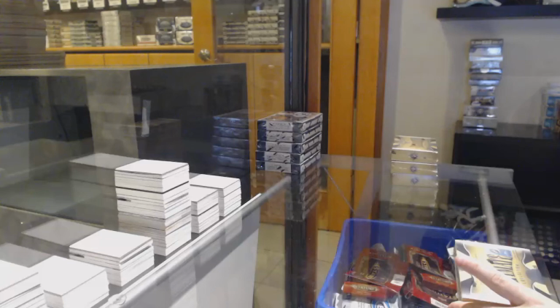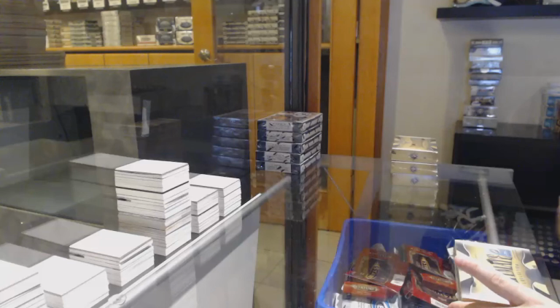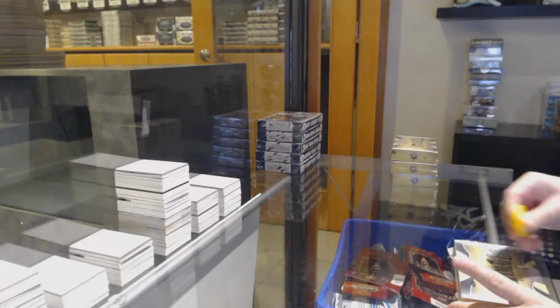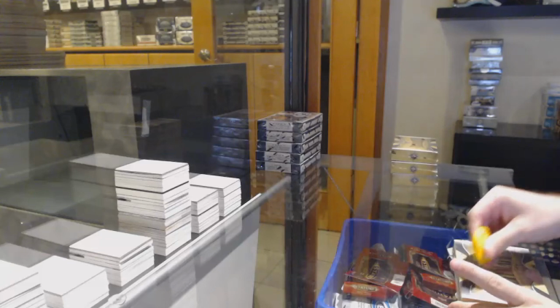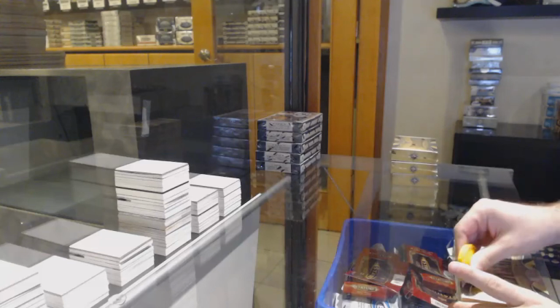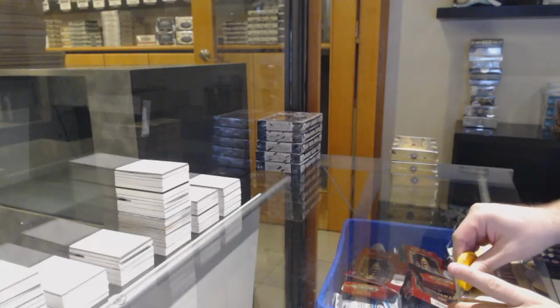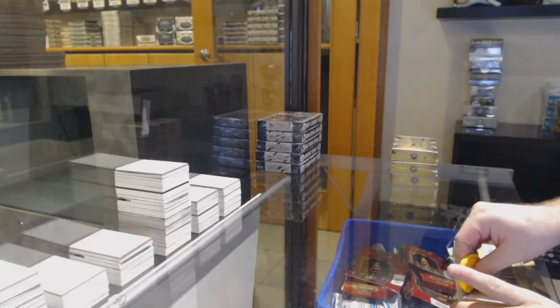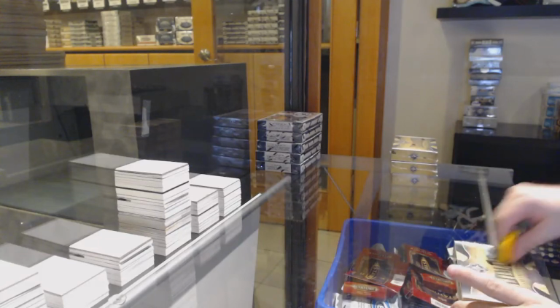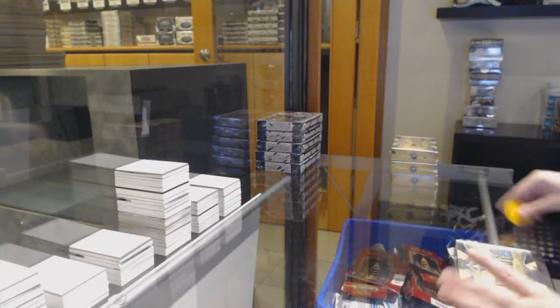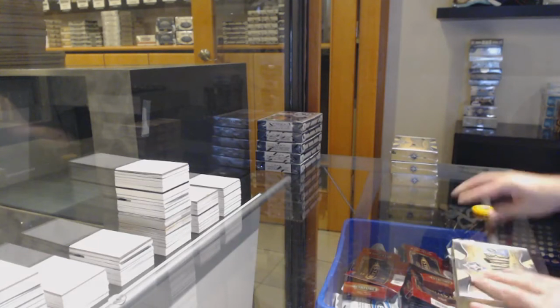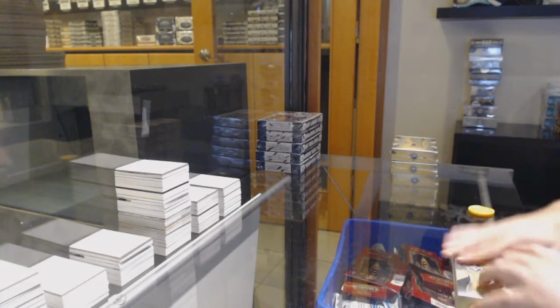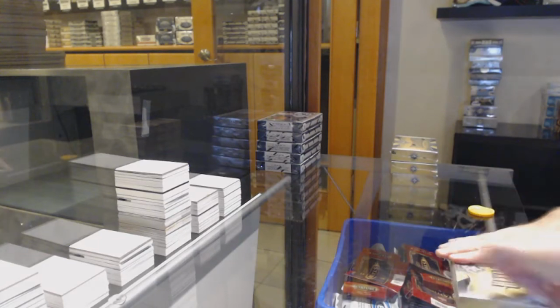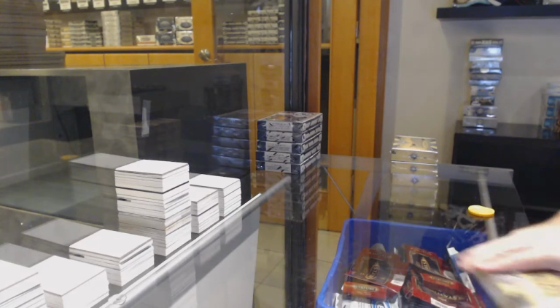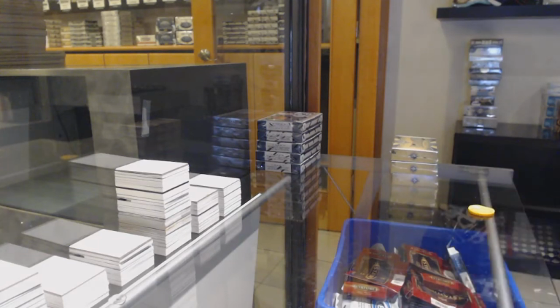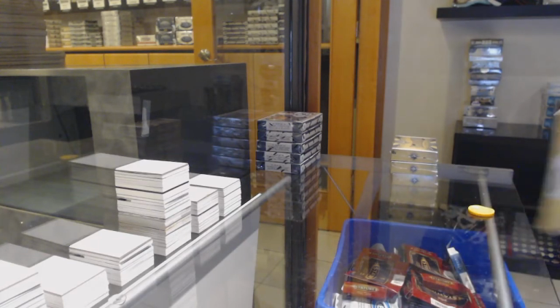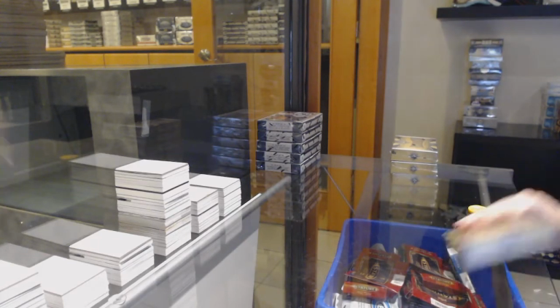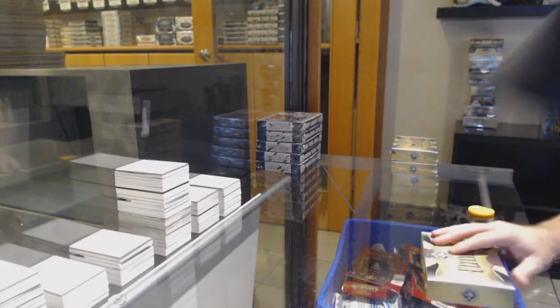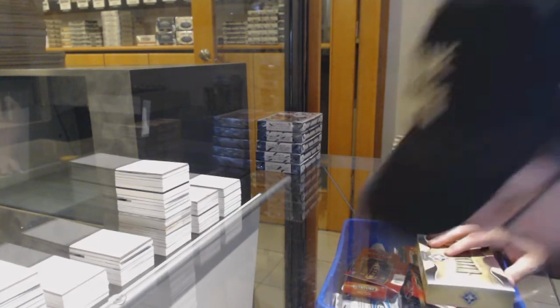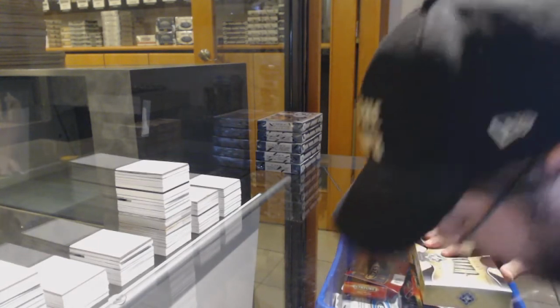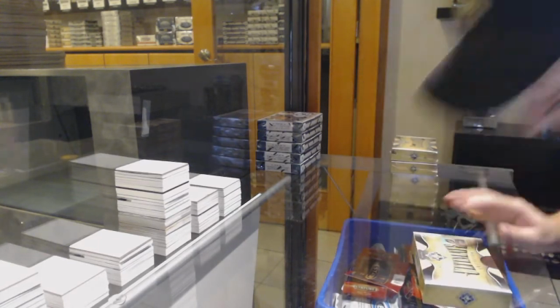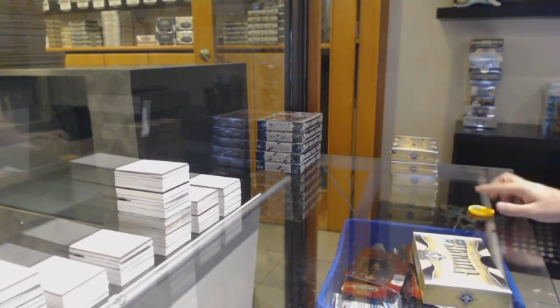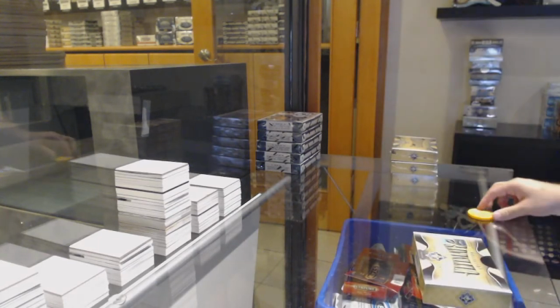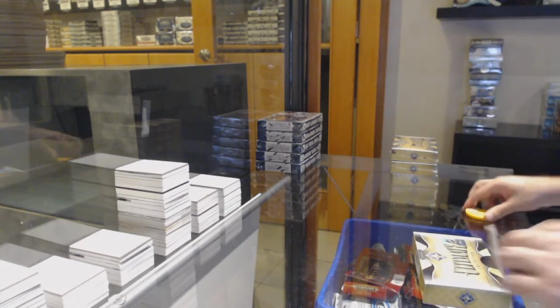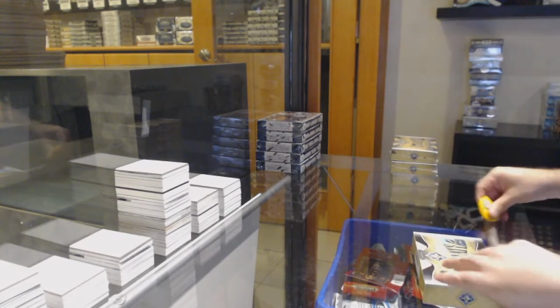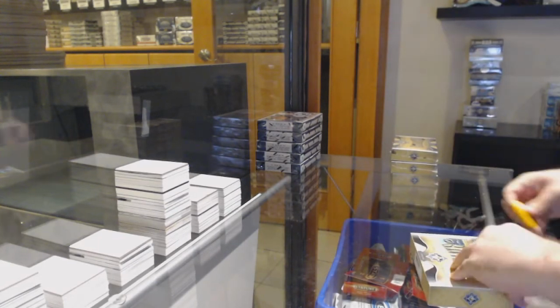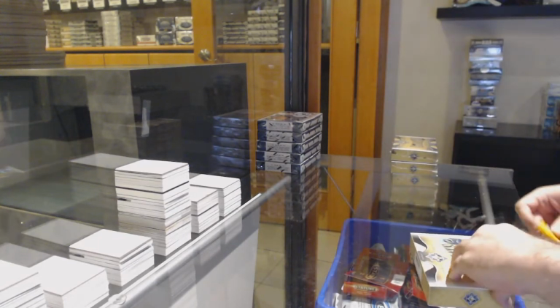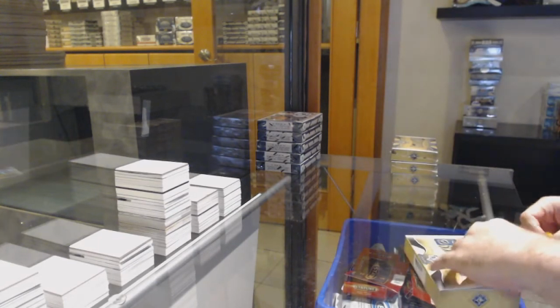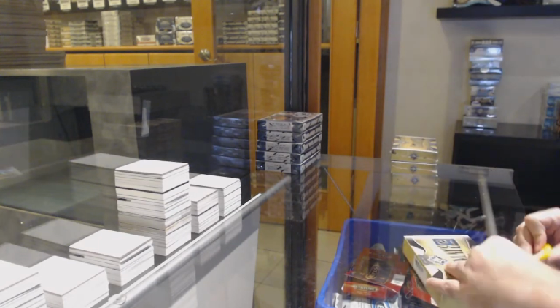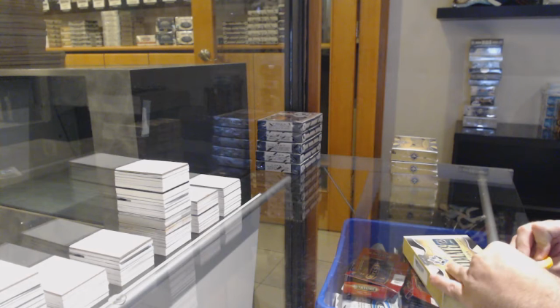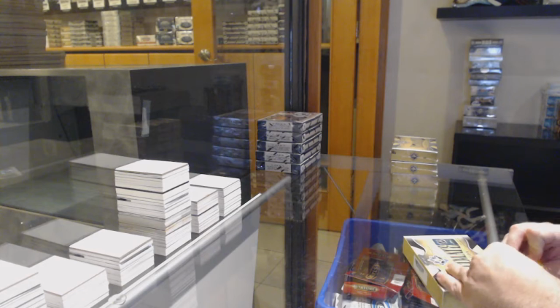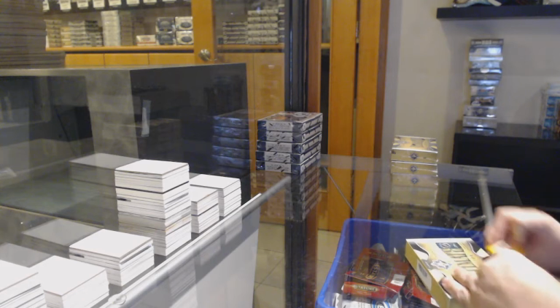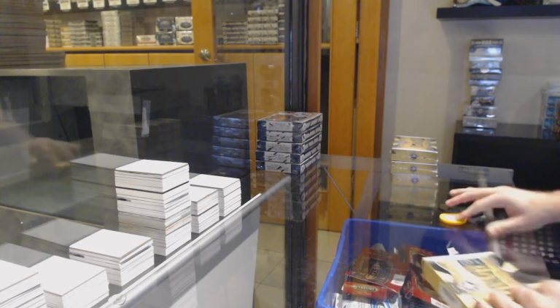Here we go — $12,510. We've got the ultimate four-box break.